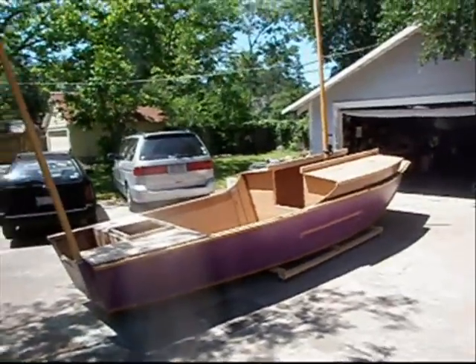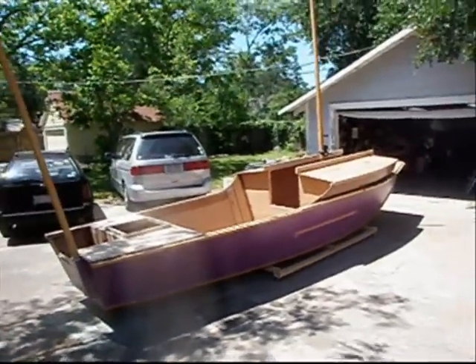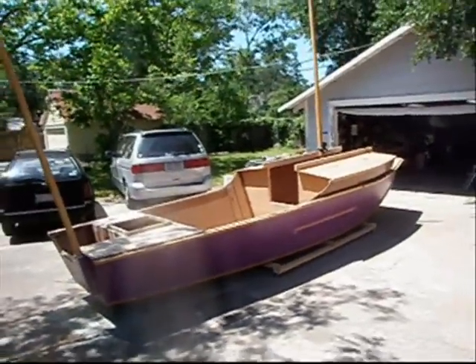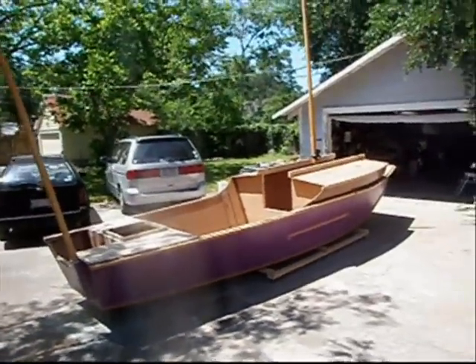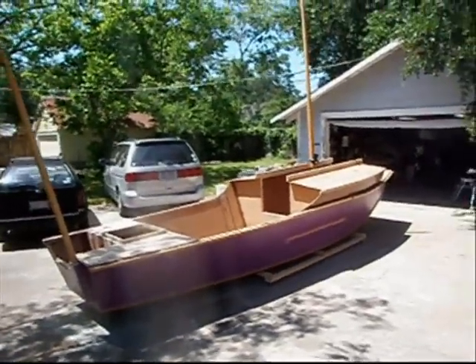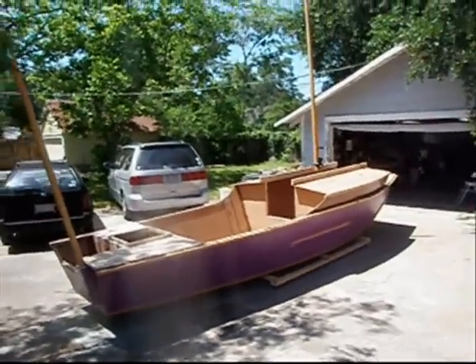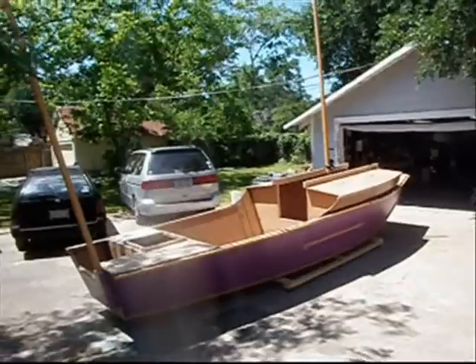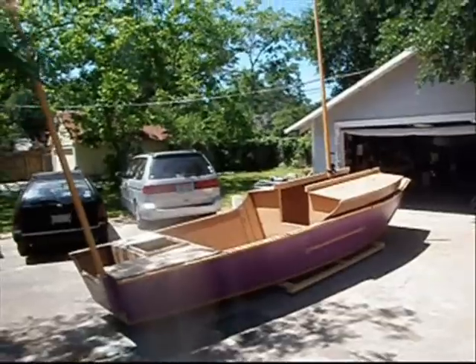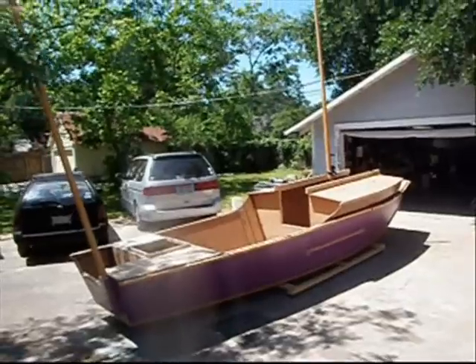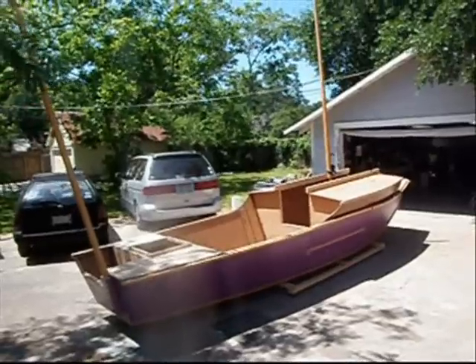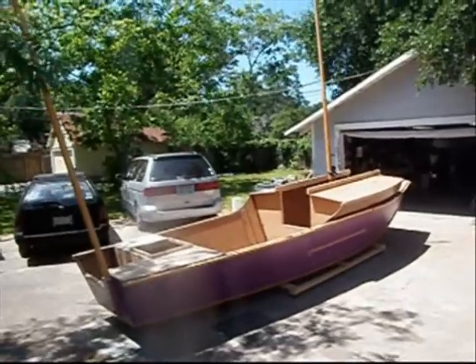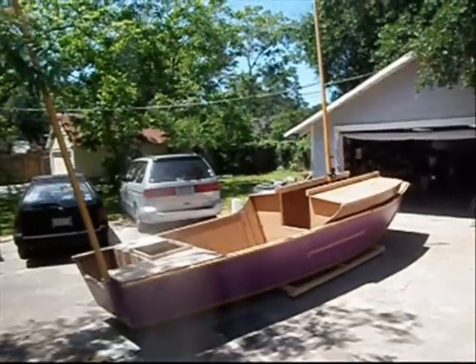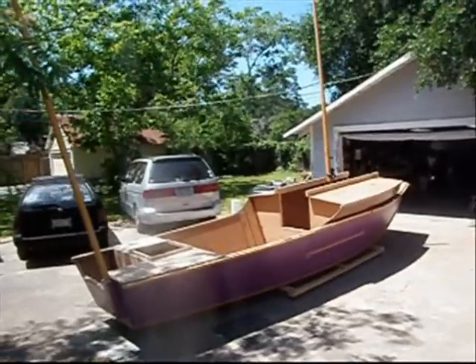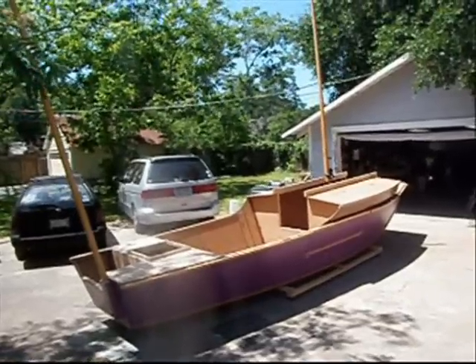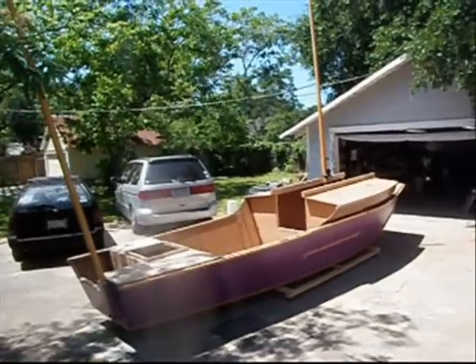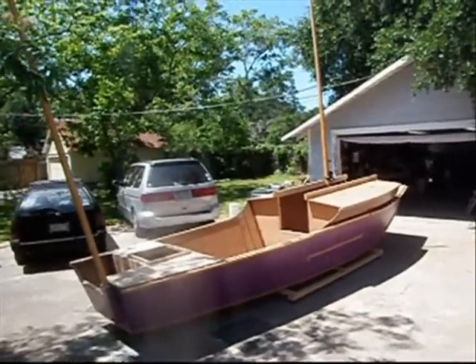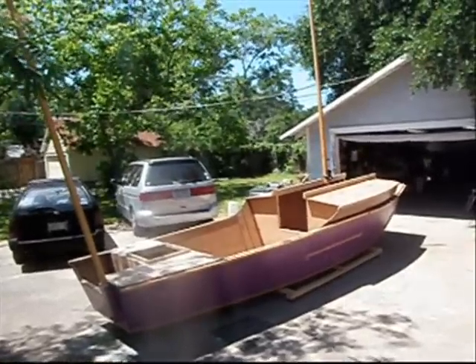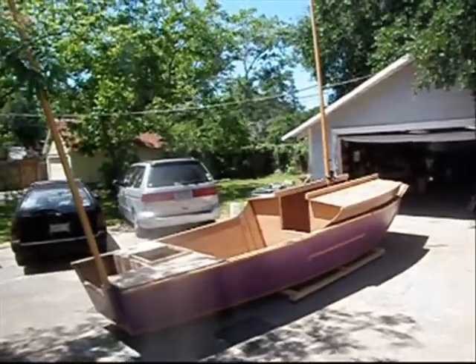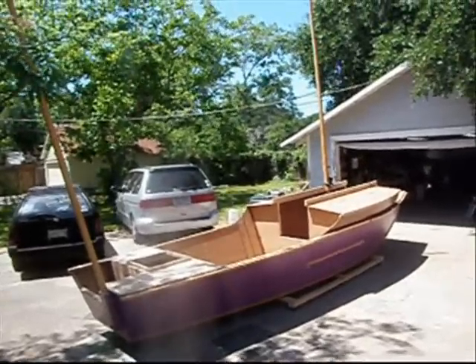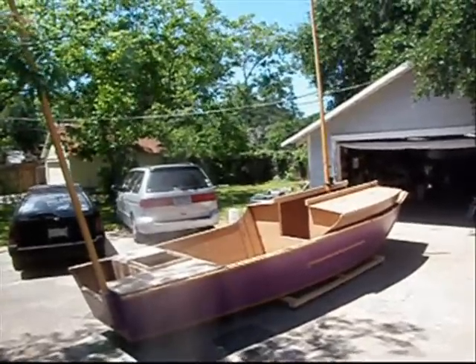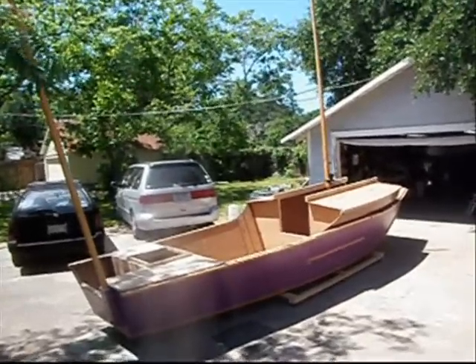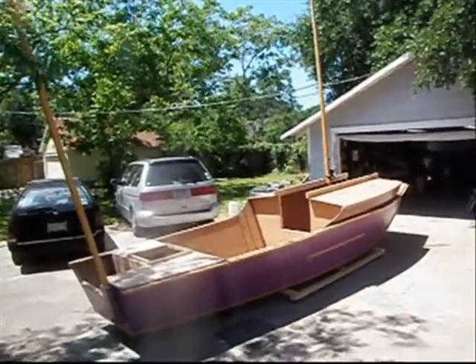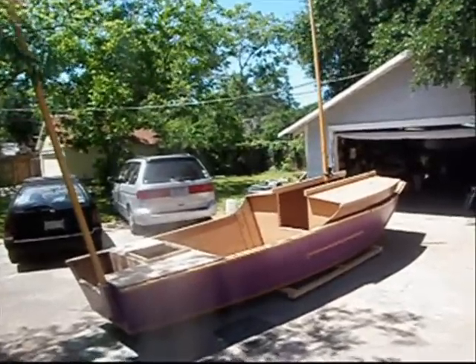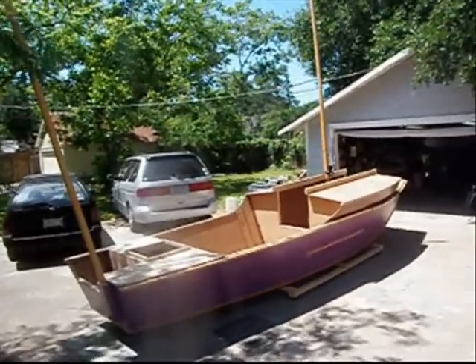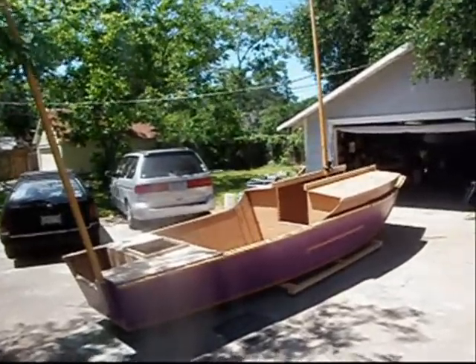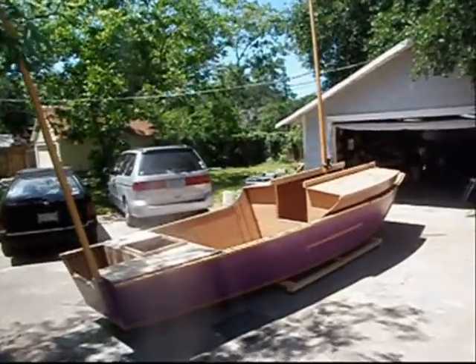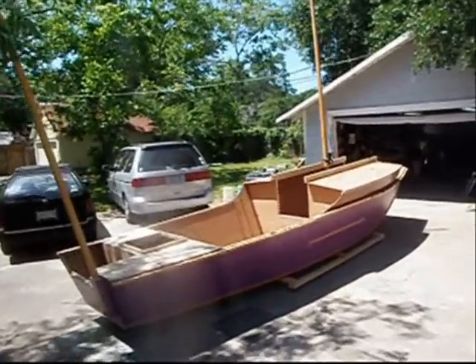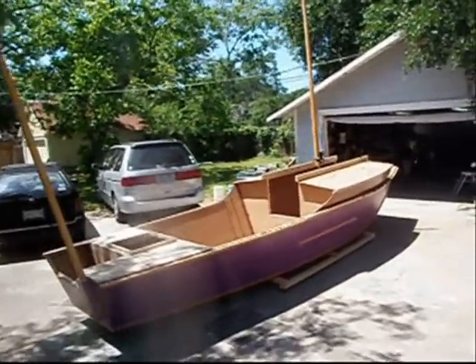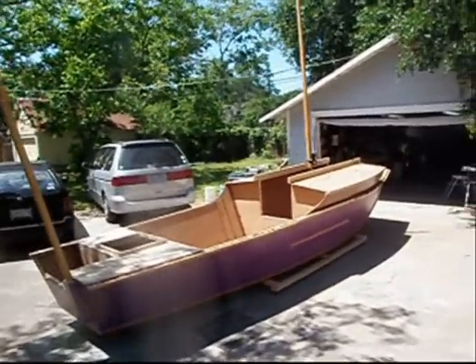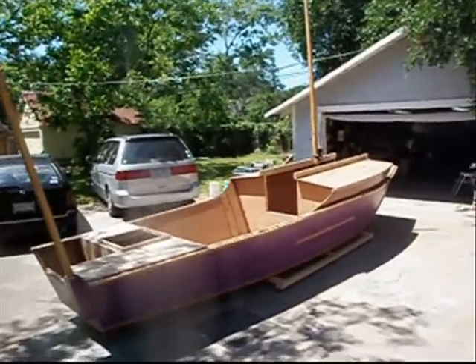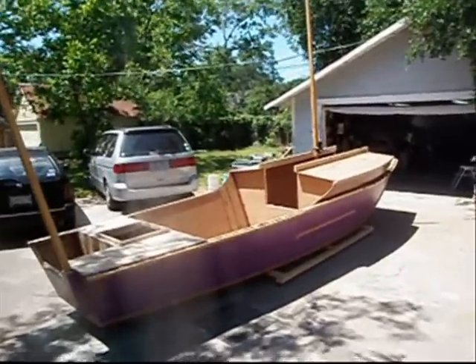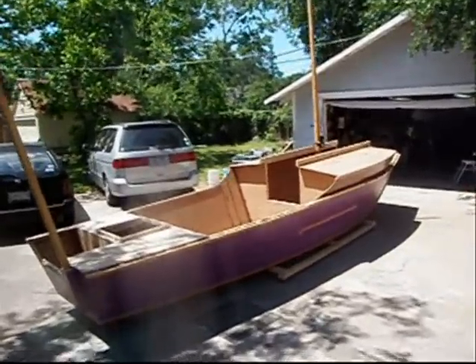It's a full main, 113 square feet. Mizzen, I think, is about 23 square feet.